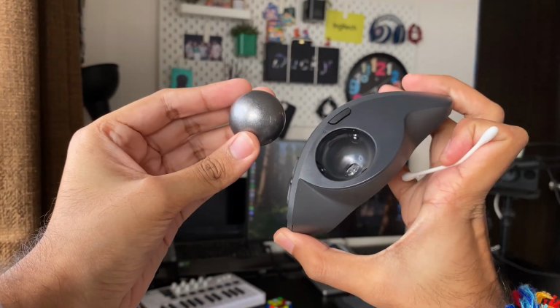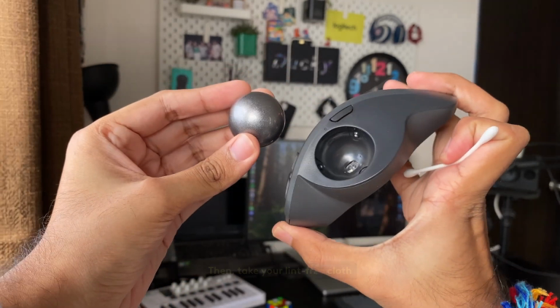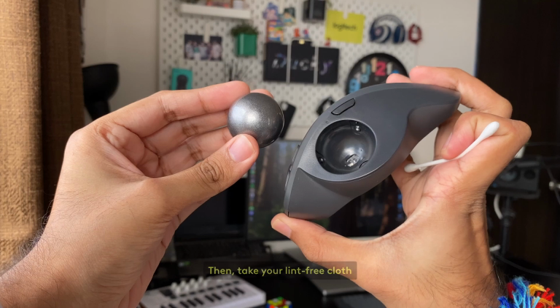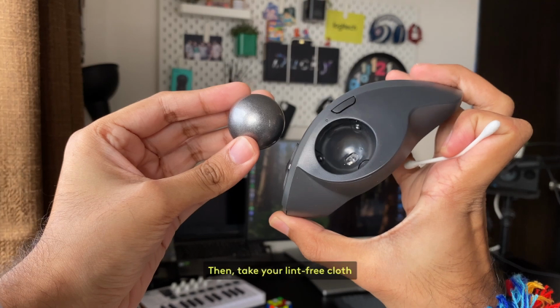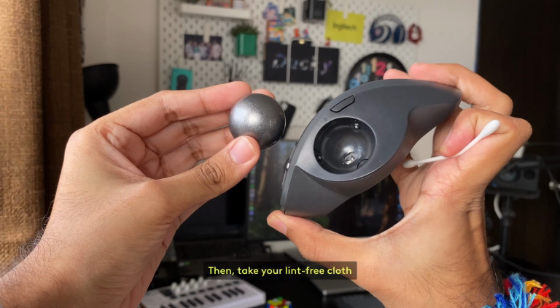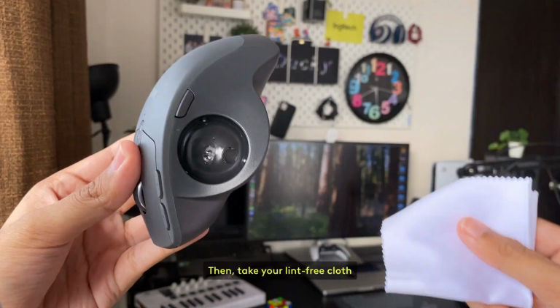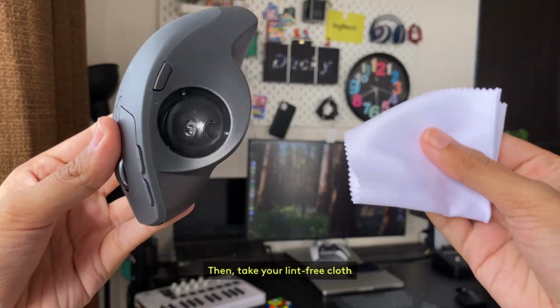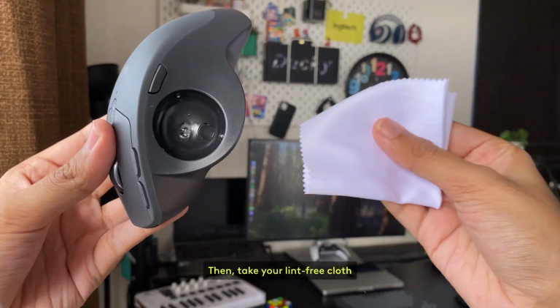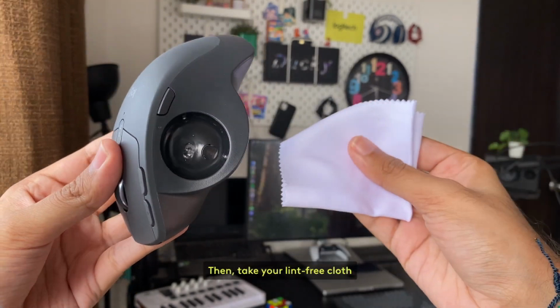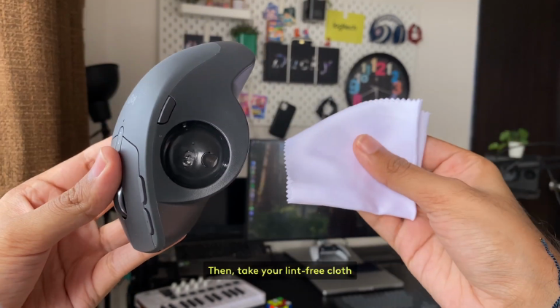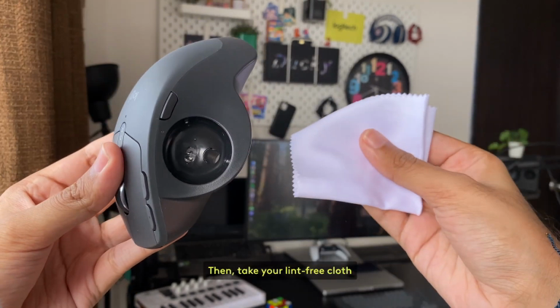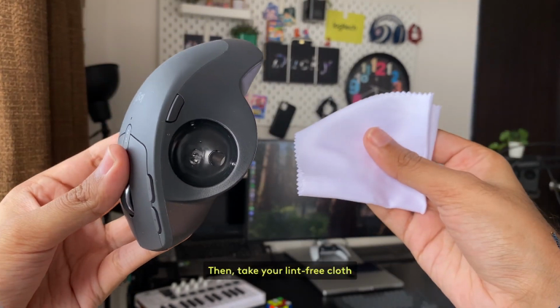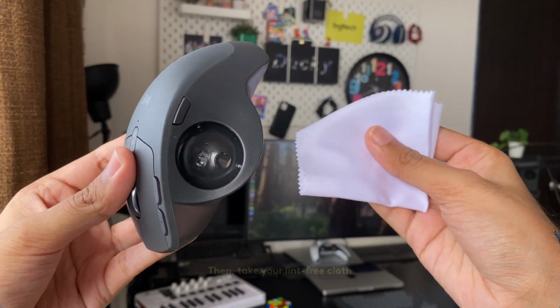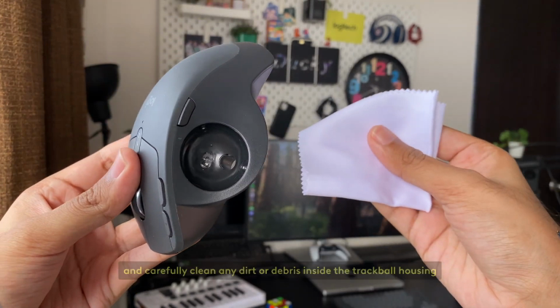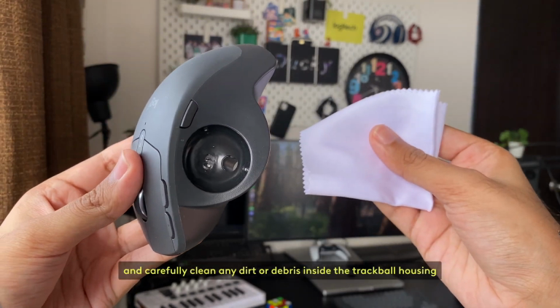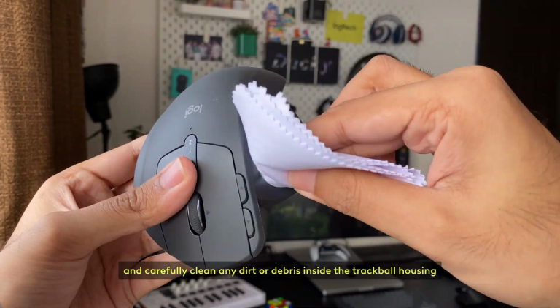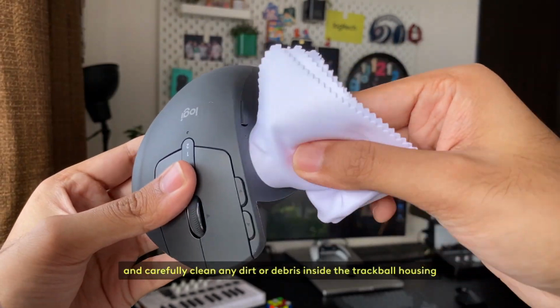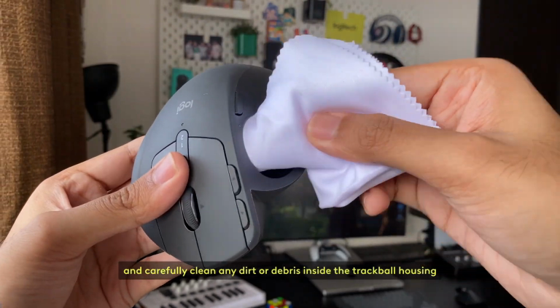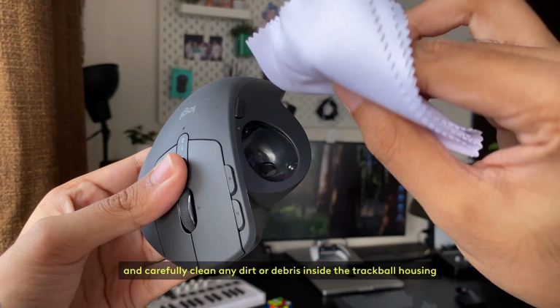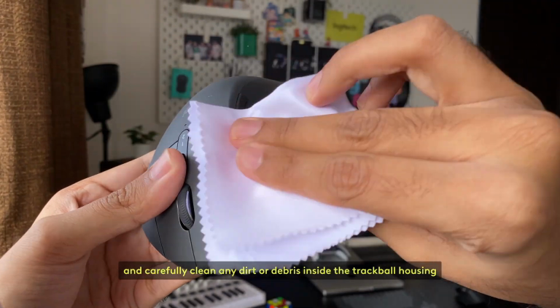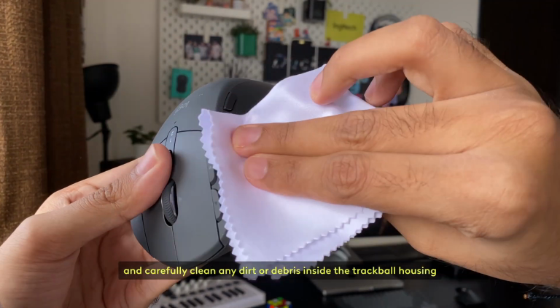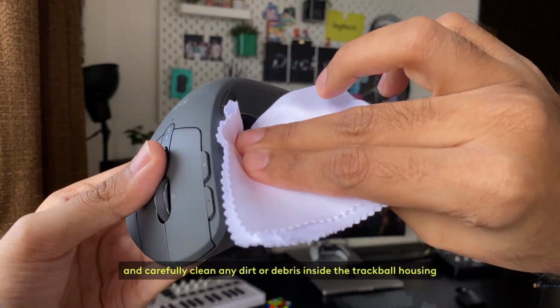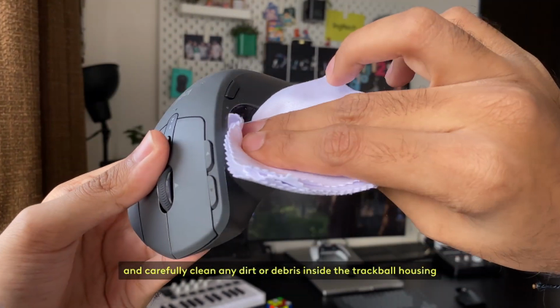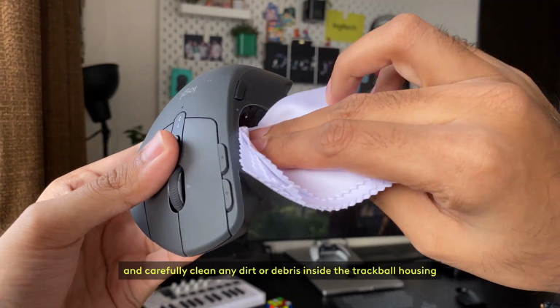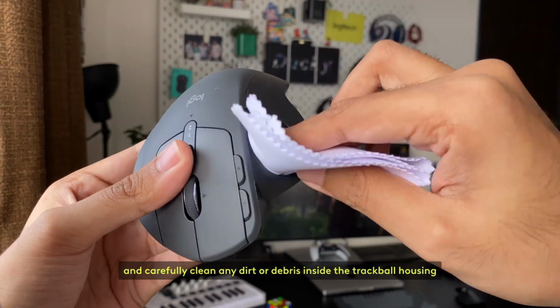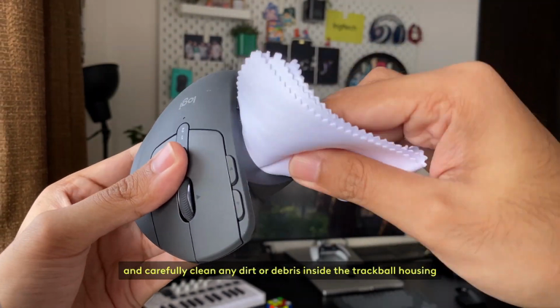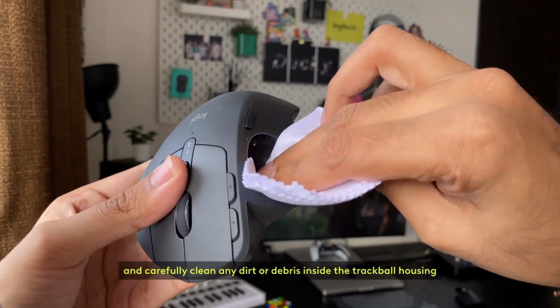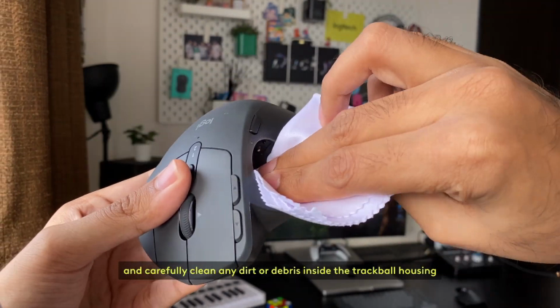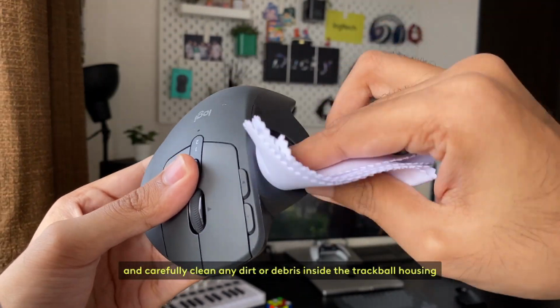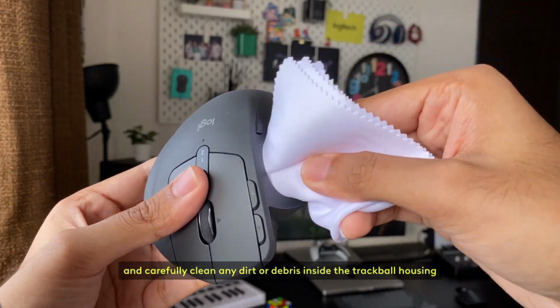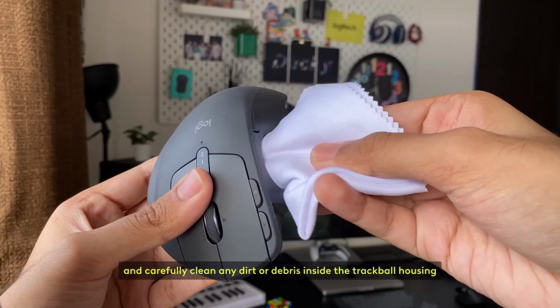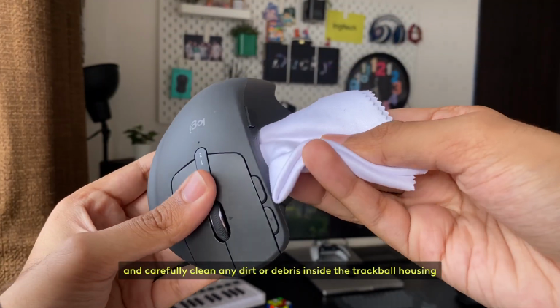Then, take your lint-free cloth and carefully clean any dirt or debris inside the trackball housing.